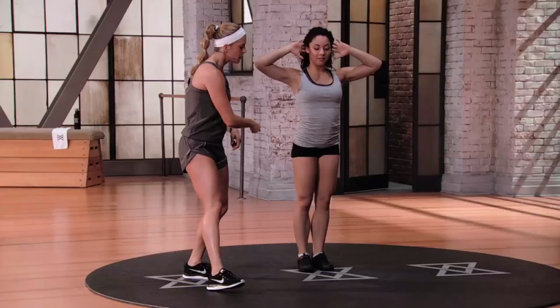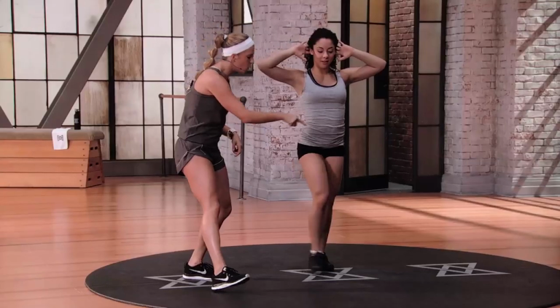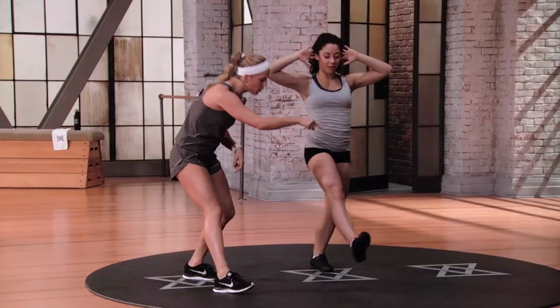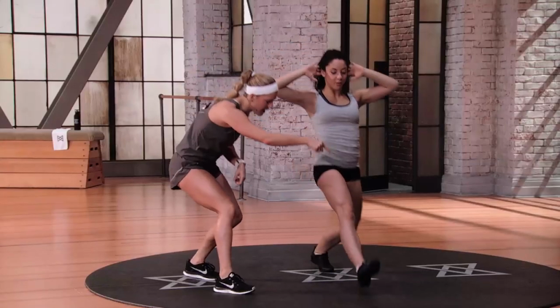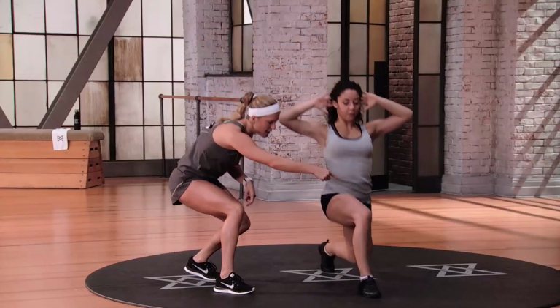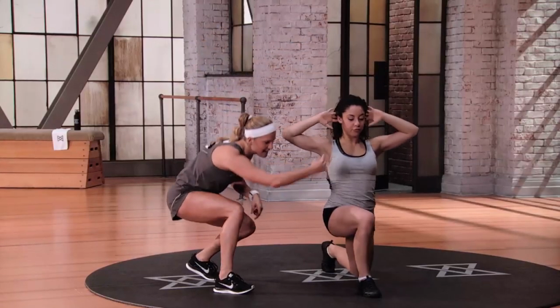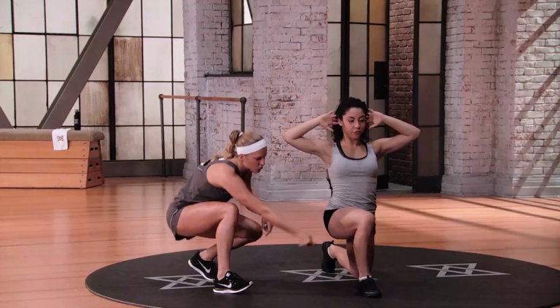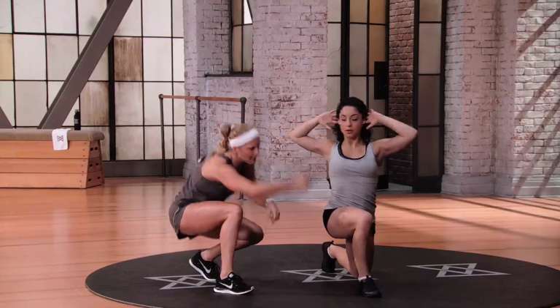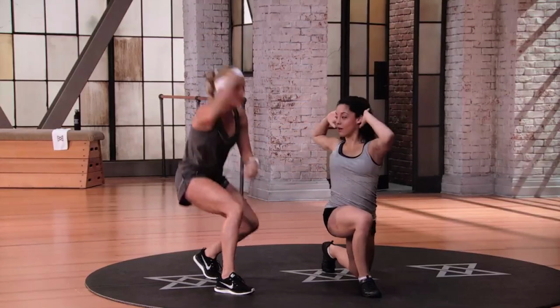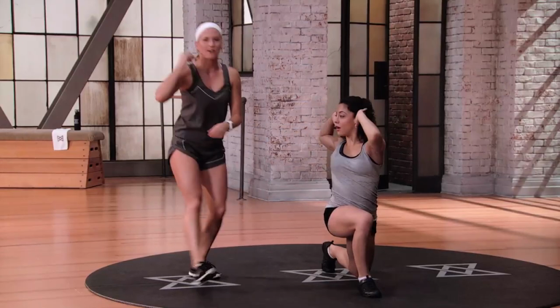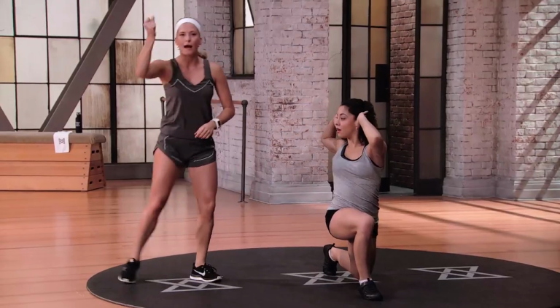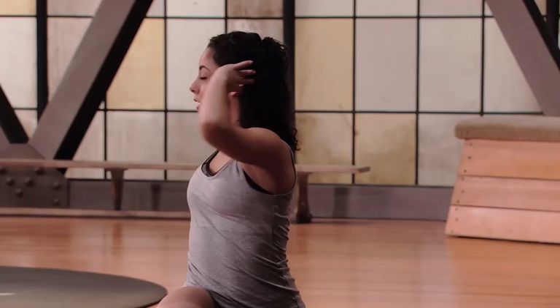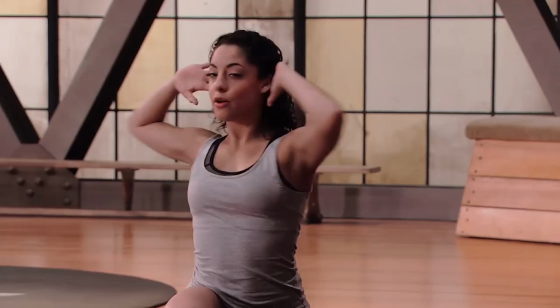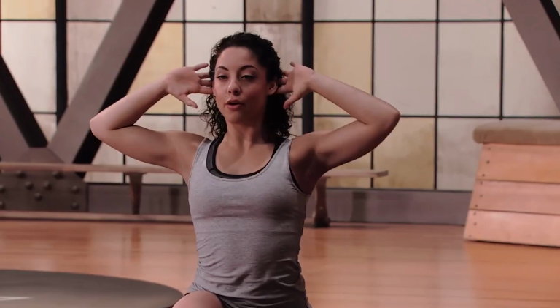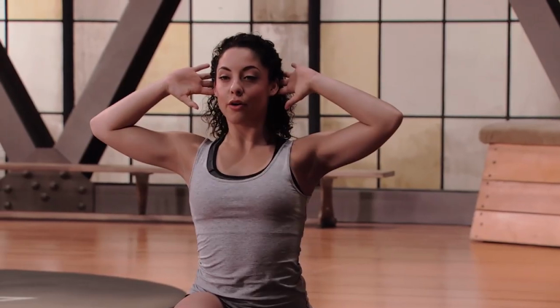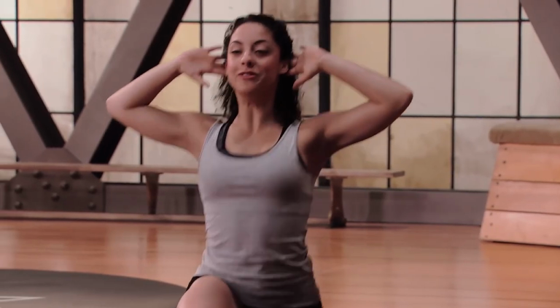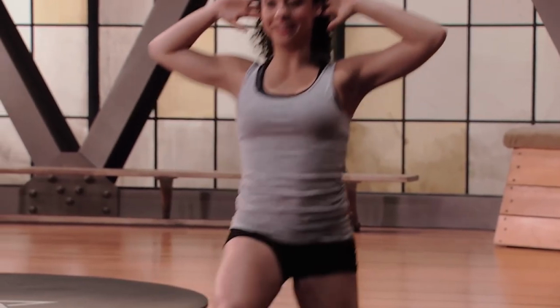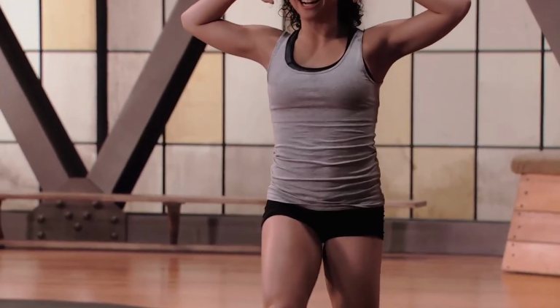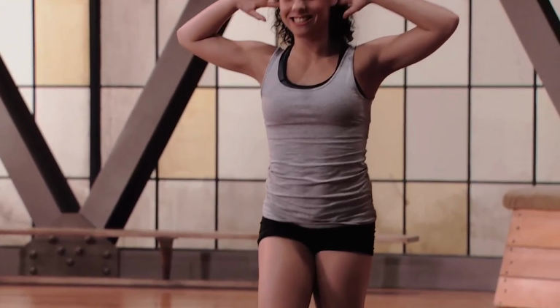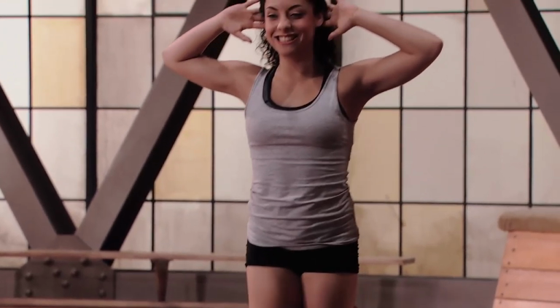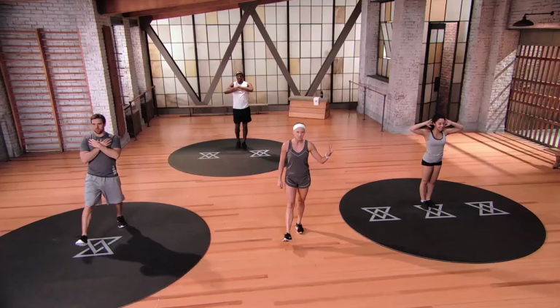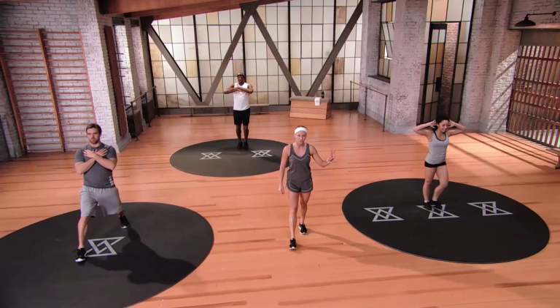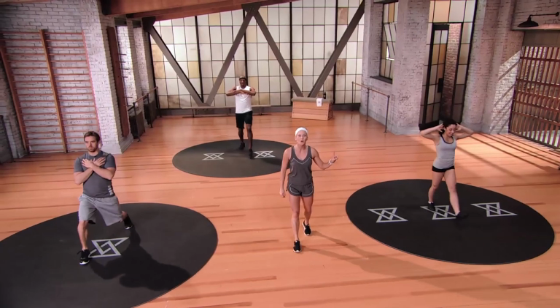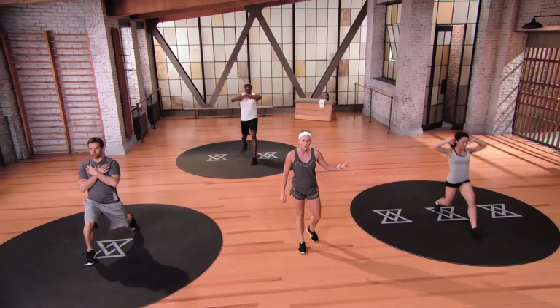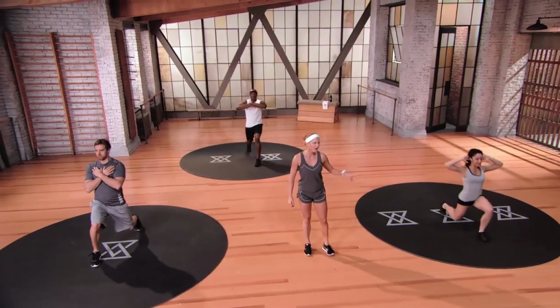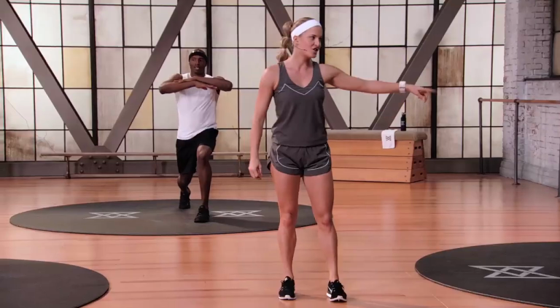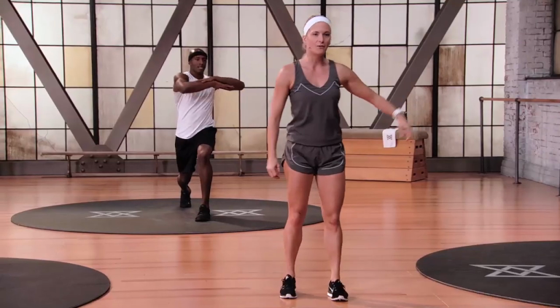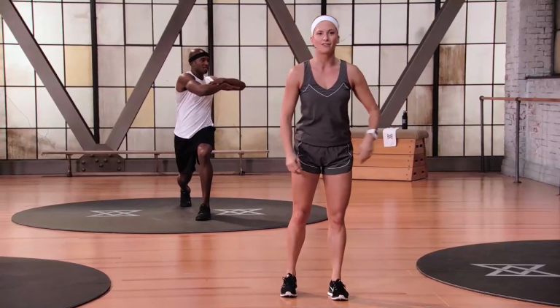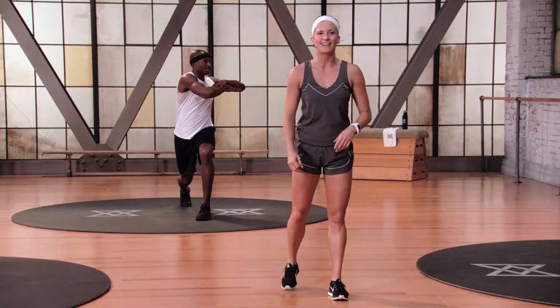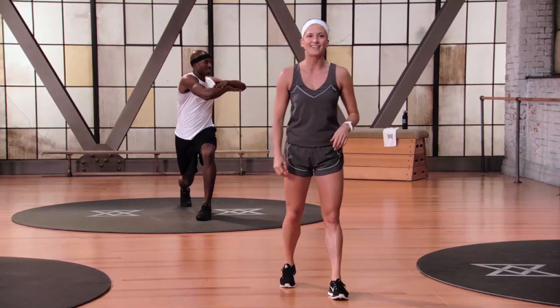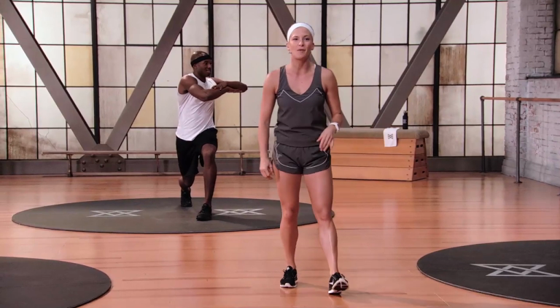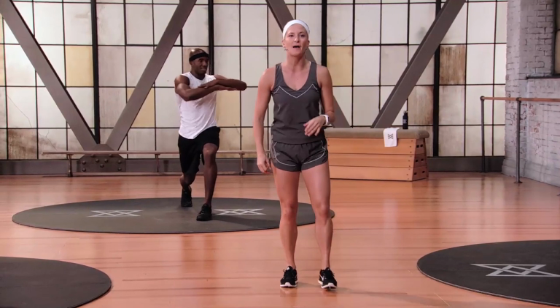Go one more down — knee directly over the ankle. That was a sweet spot right there. Three, two, one. Relax, come on up.